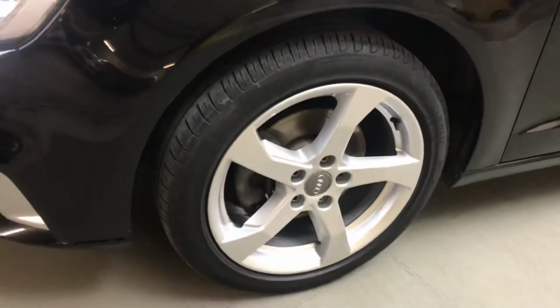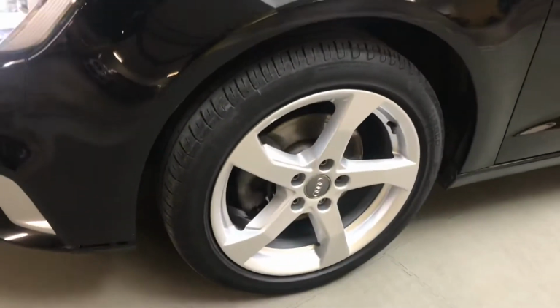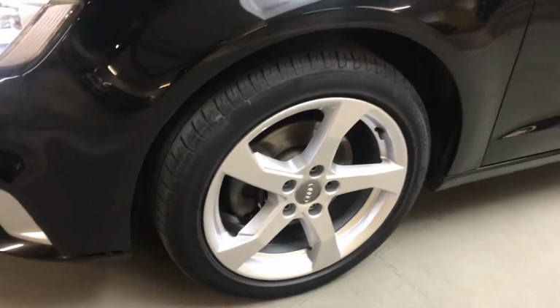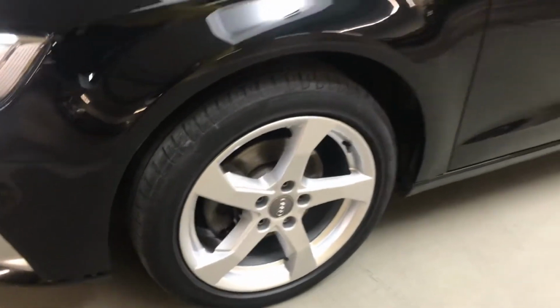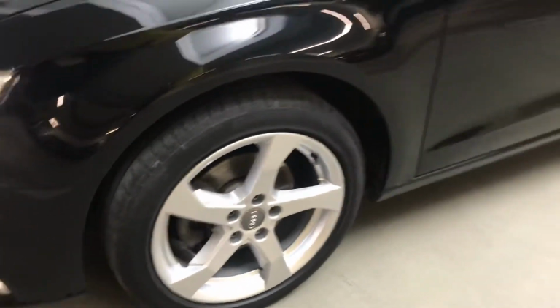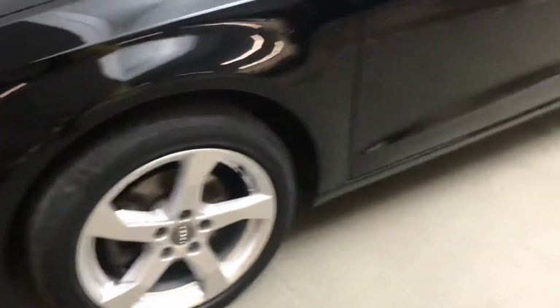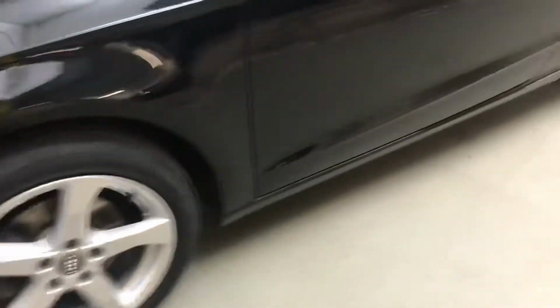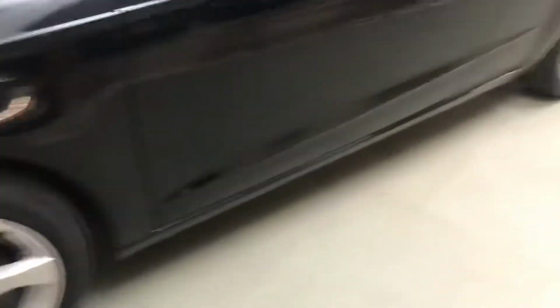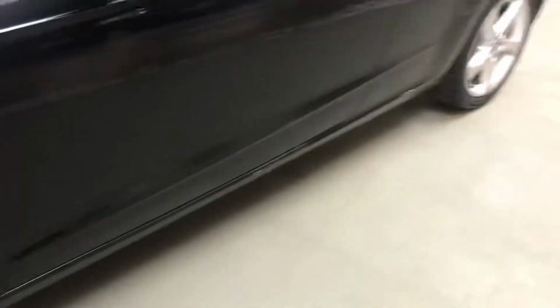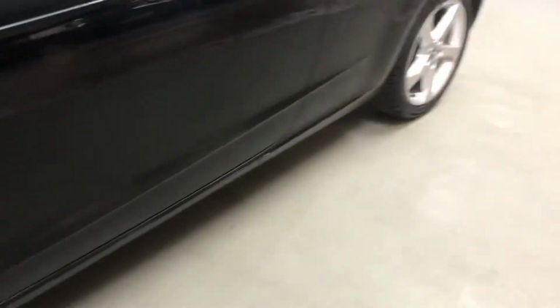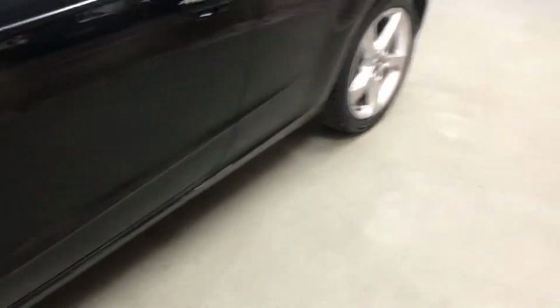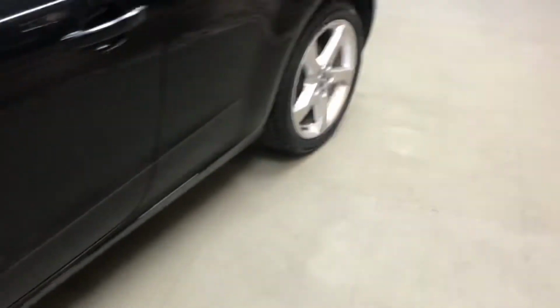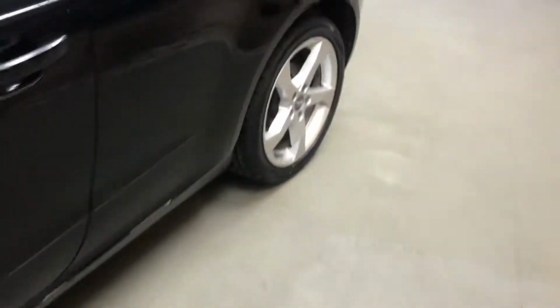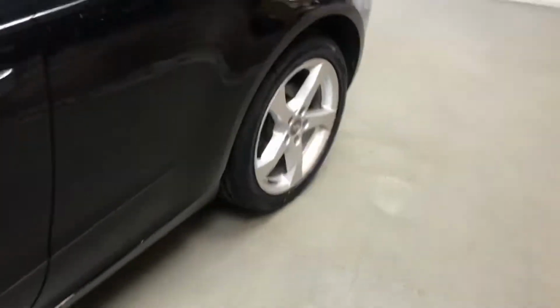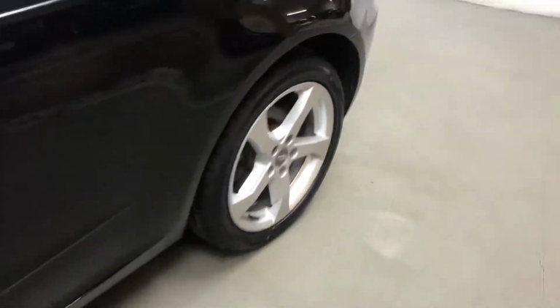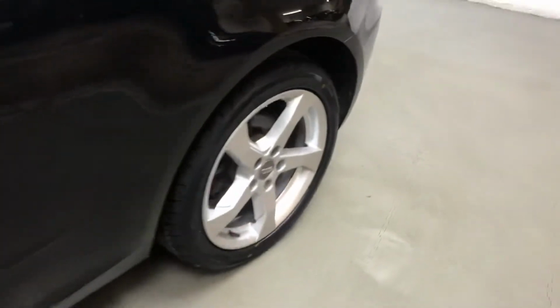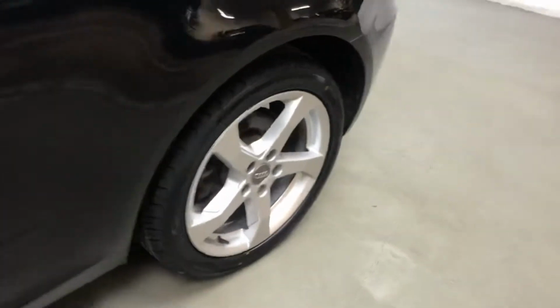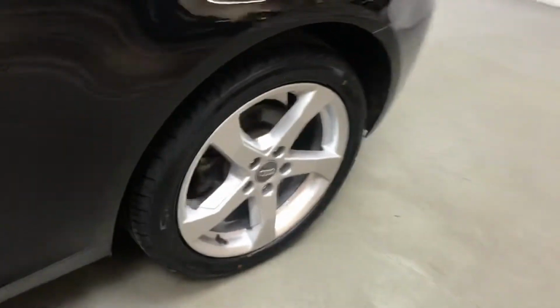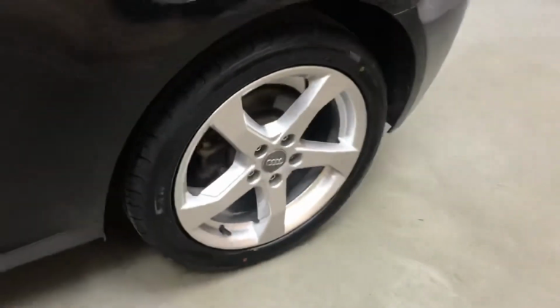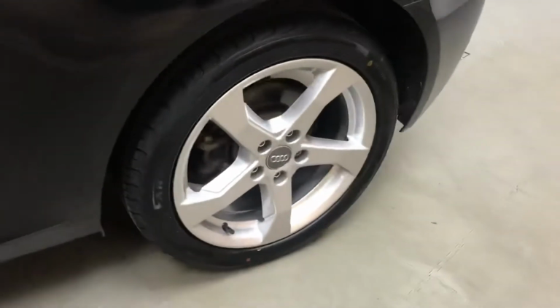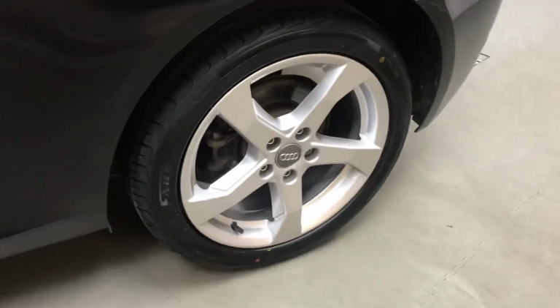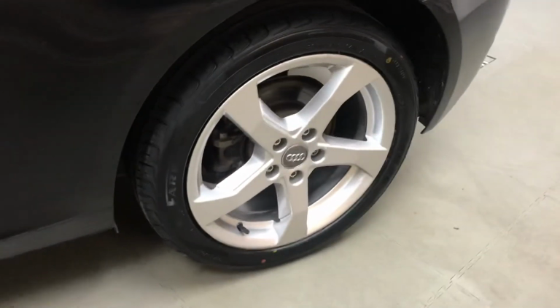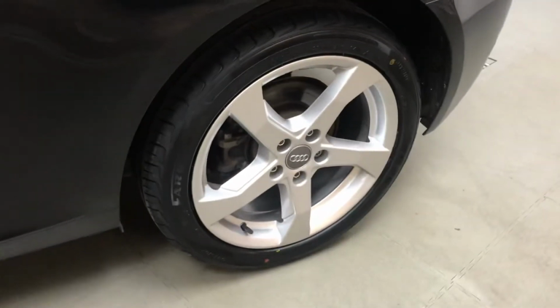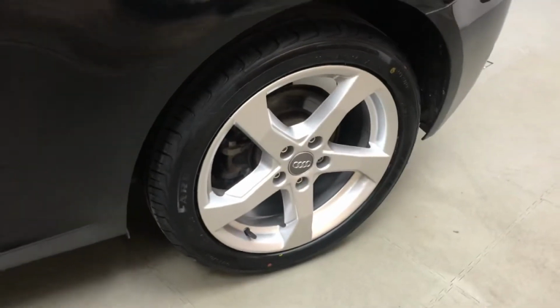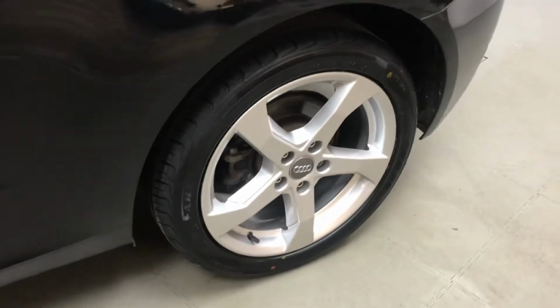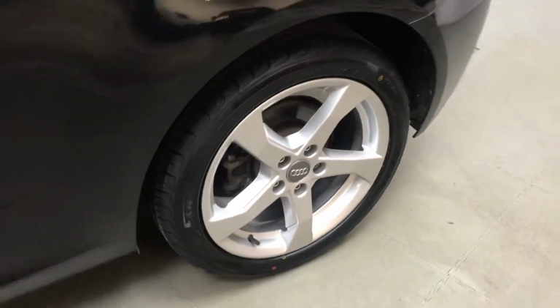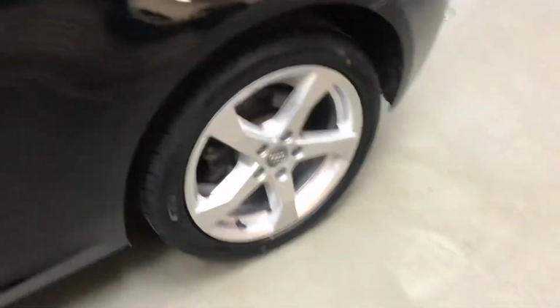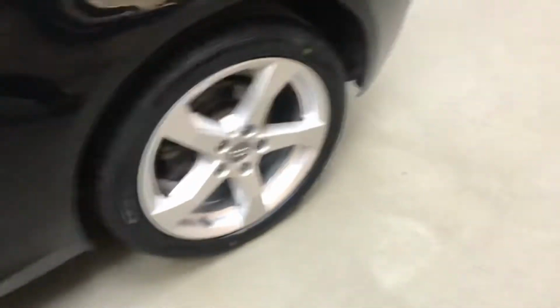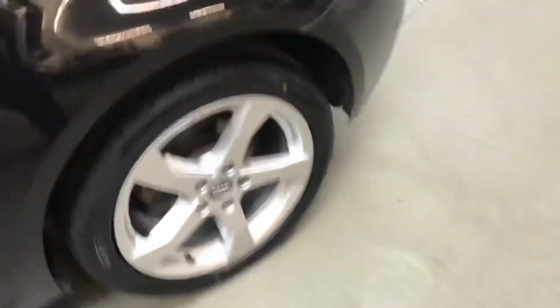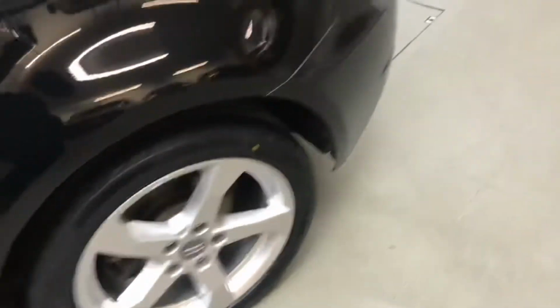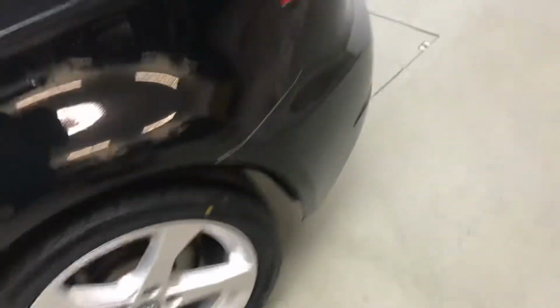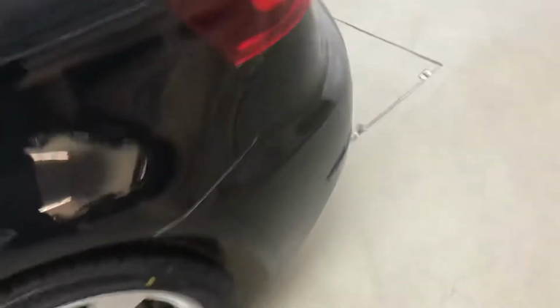All the wheels and tyres are in very good condition. These are 17-inch 5-arm design alloys.